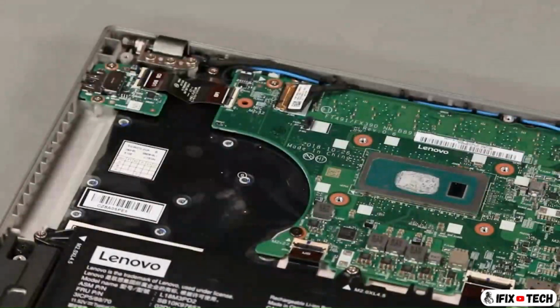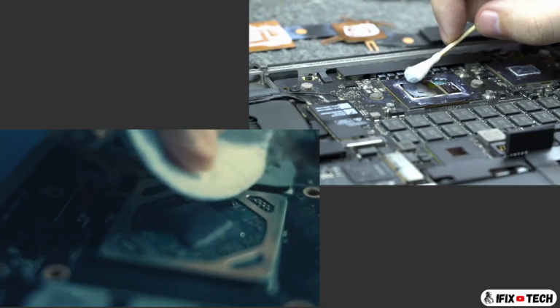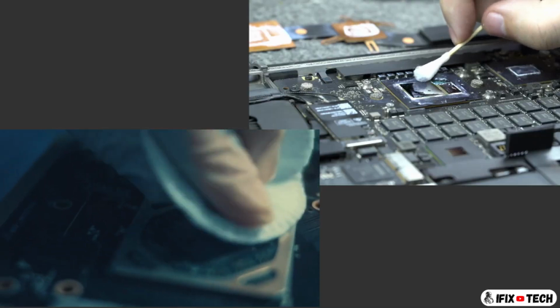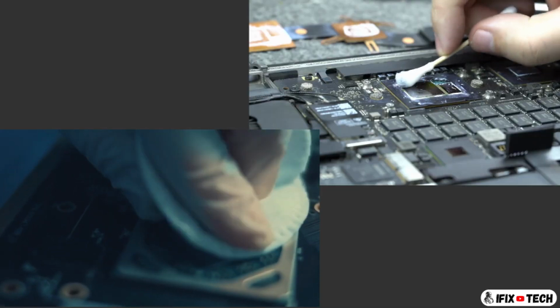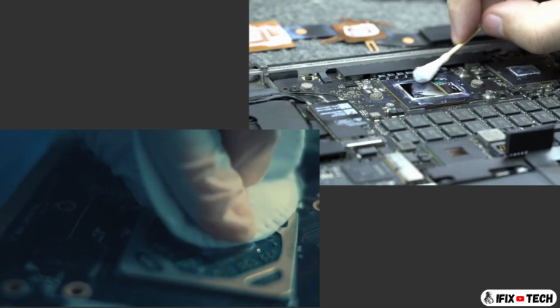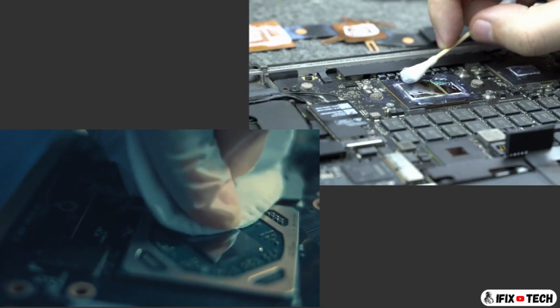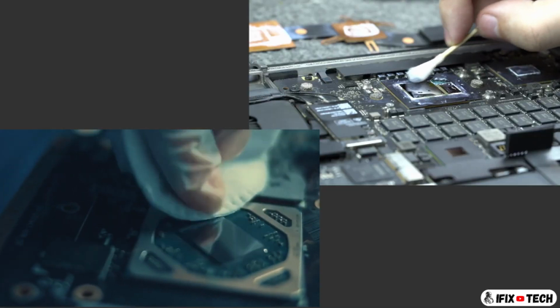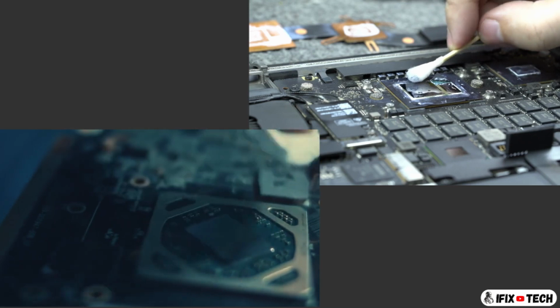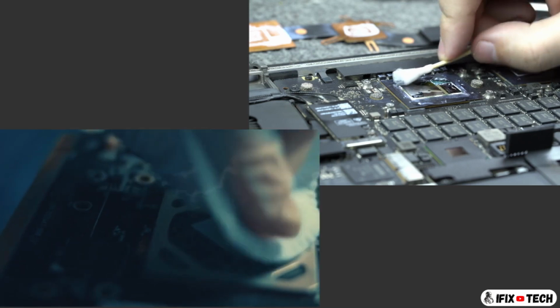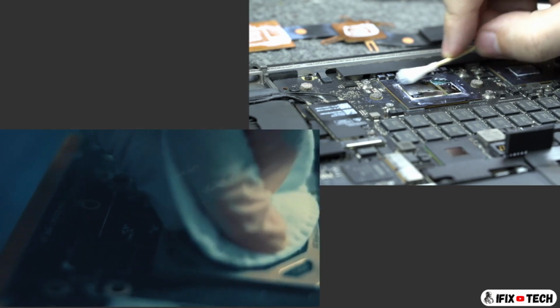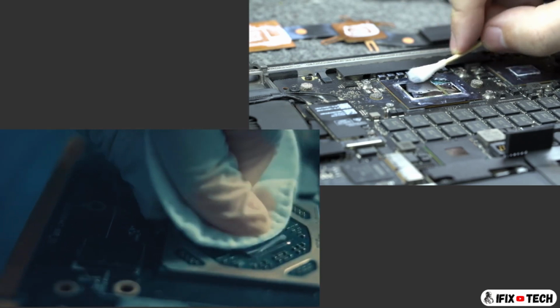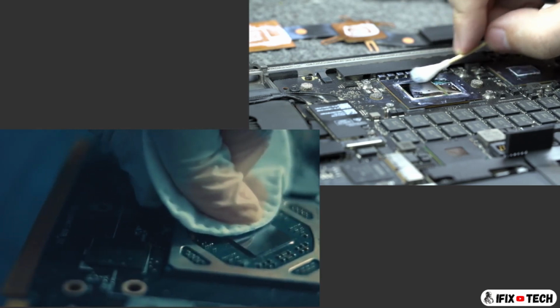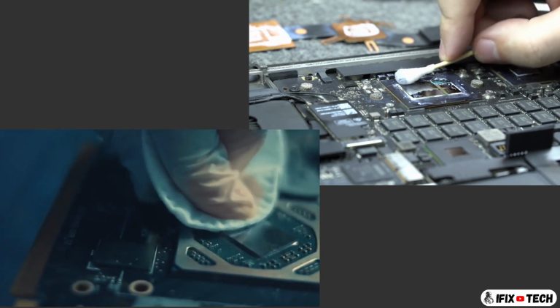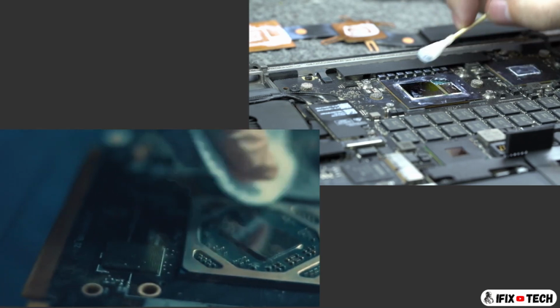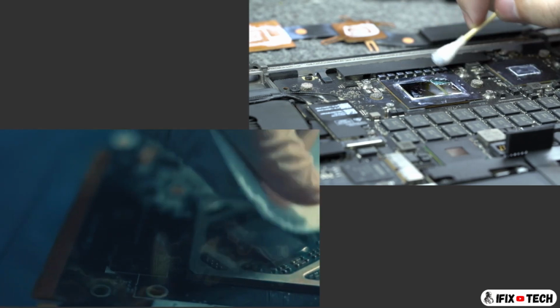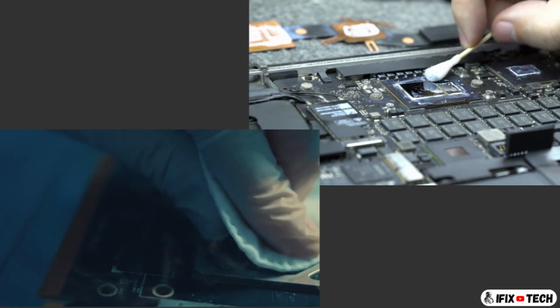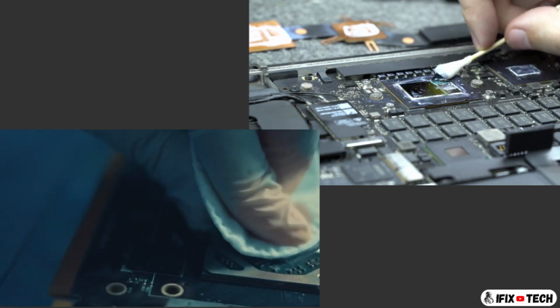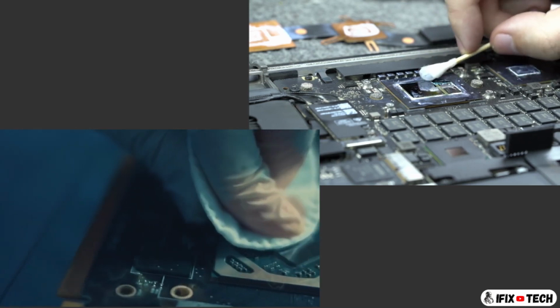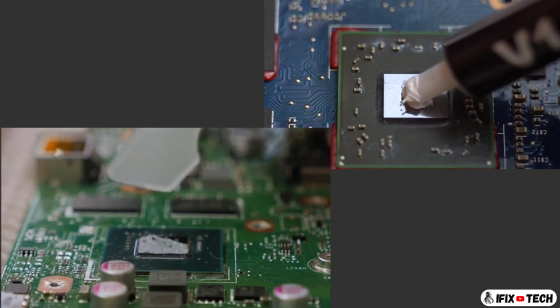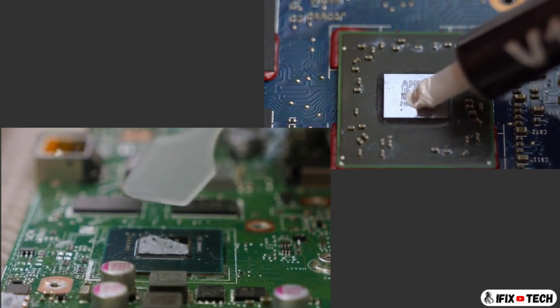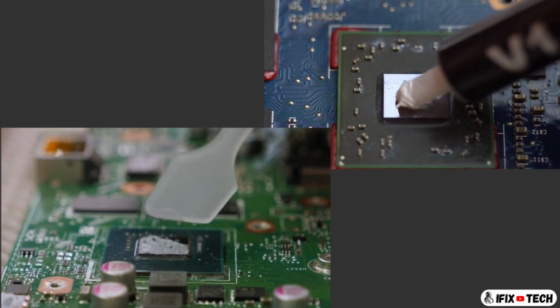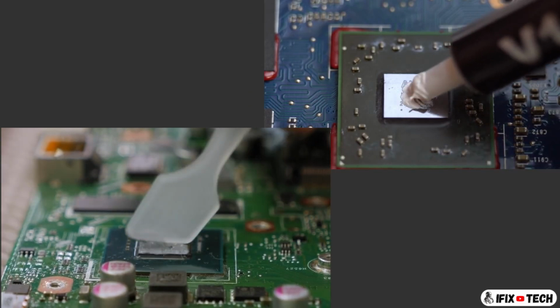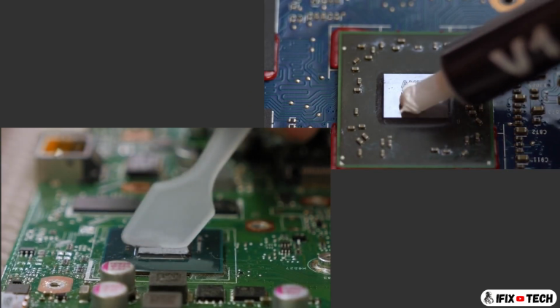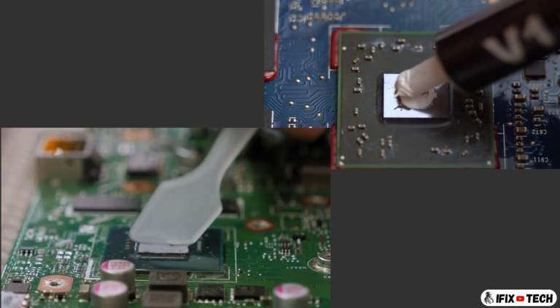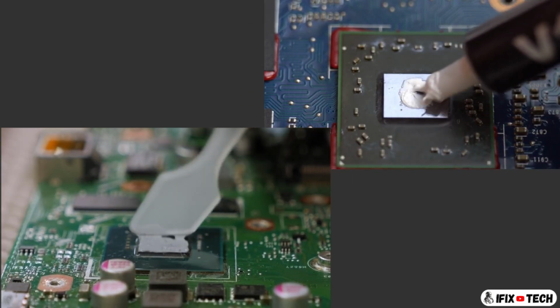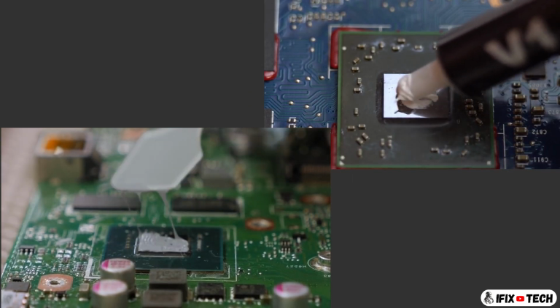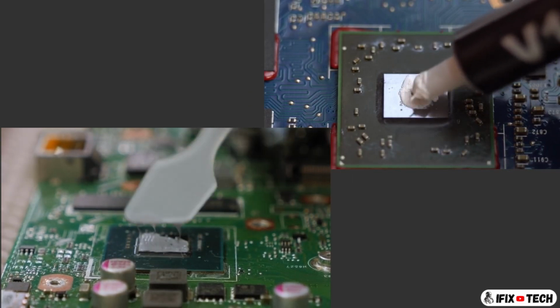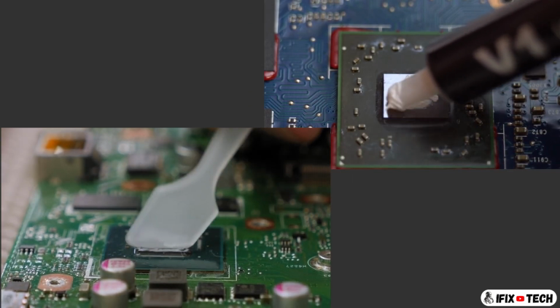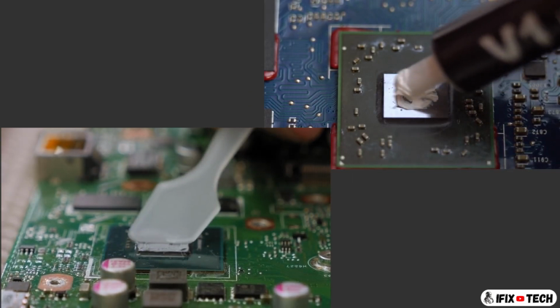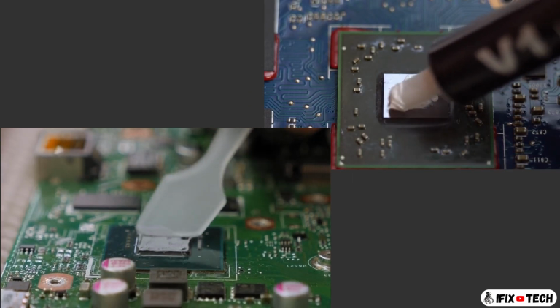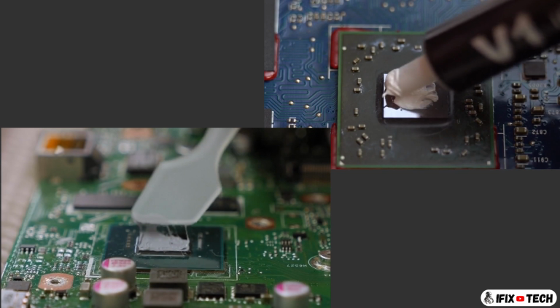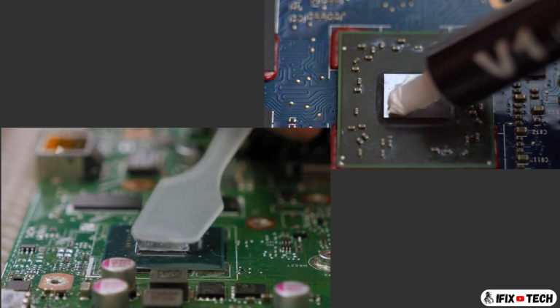Don't forget to clean the old thermal paste with isopropyl alcohol, and to add new thermal paste before reinstalling the fan.